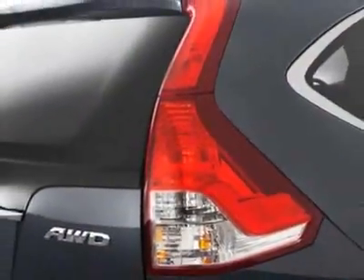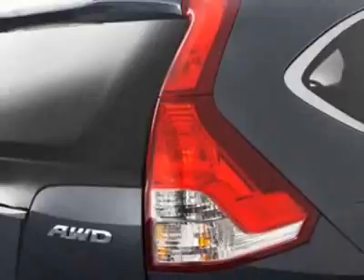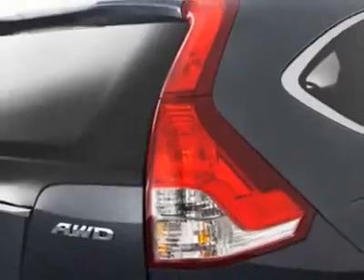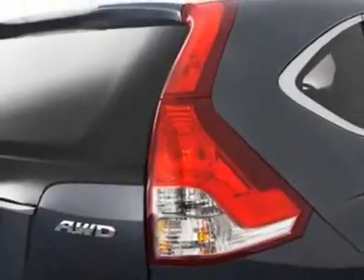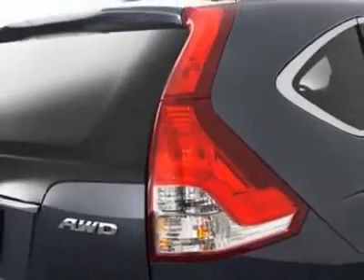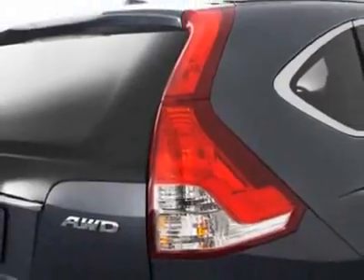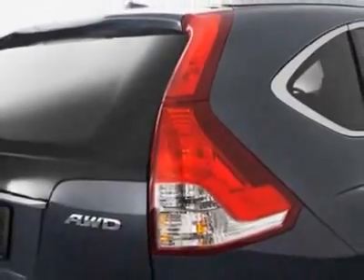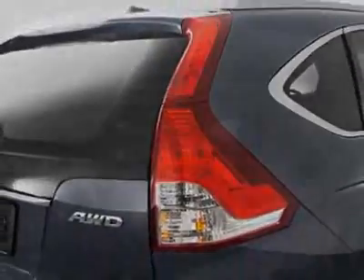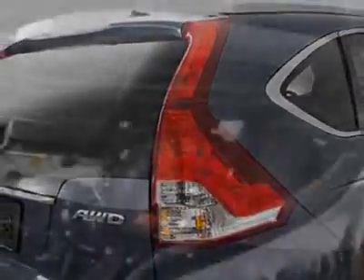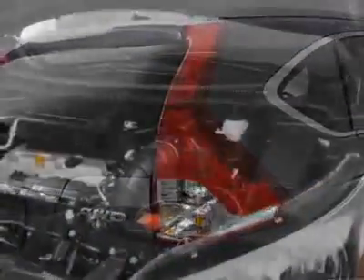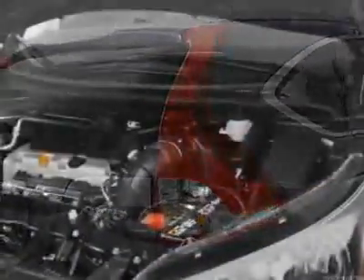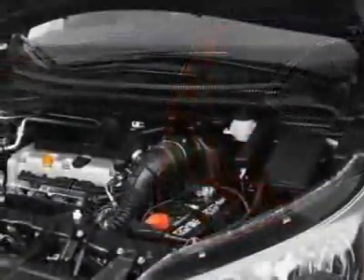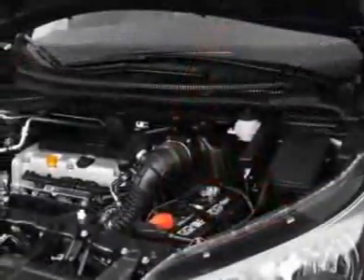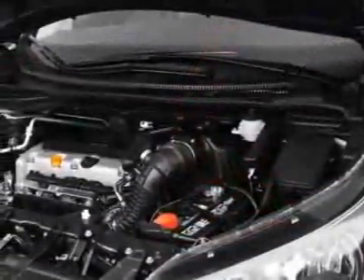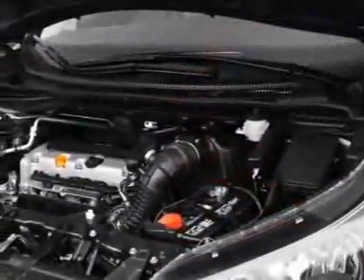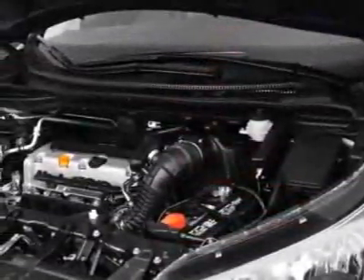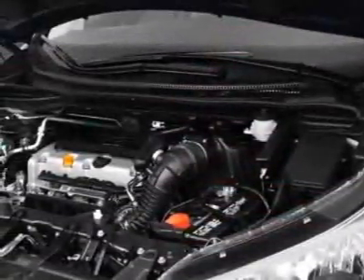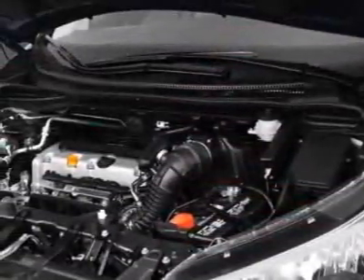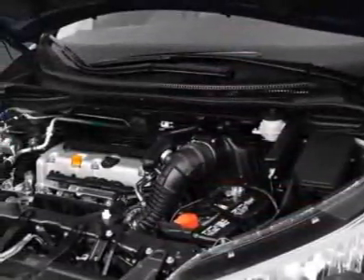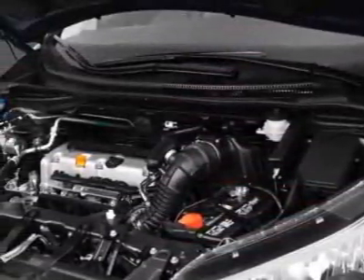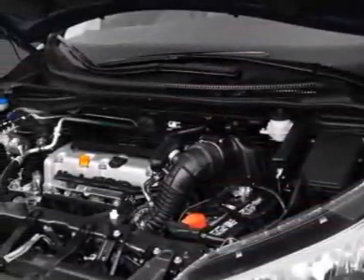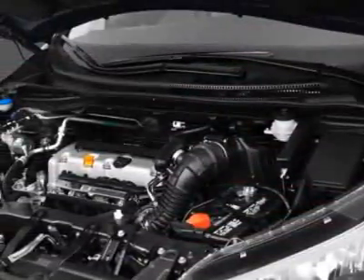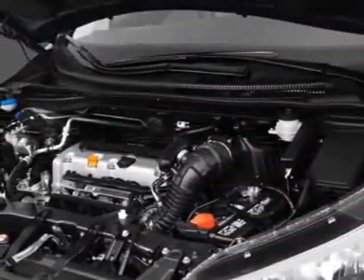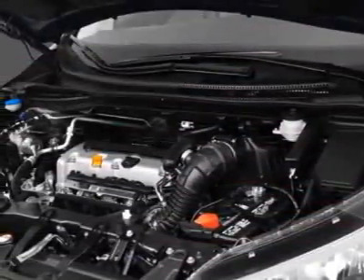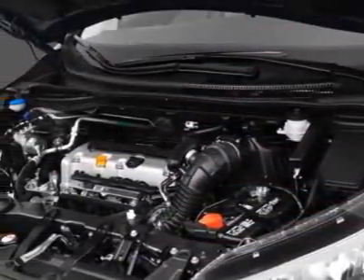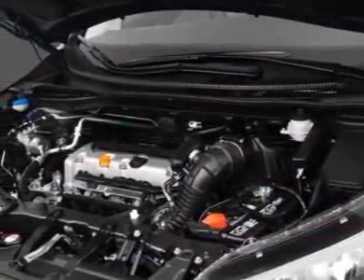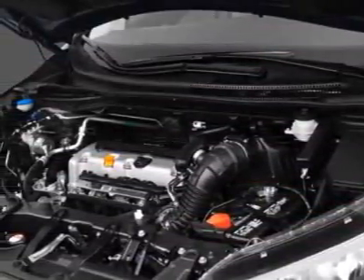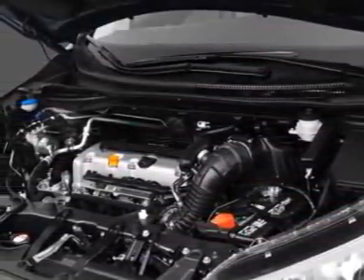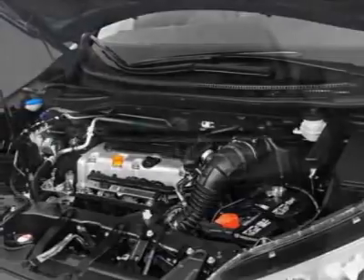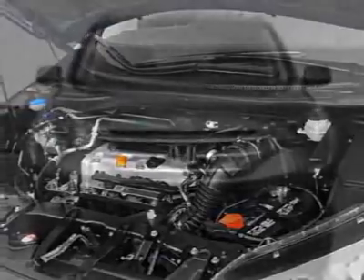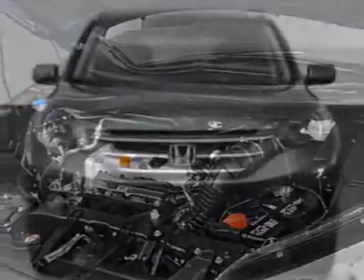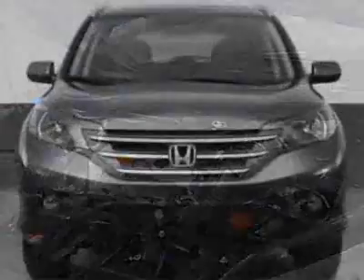This CR-V boasts a 2.4 liter engine and has an unspecified transmission.